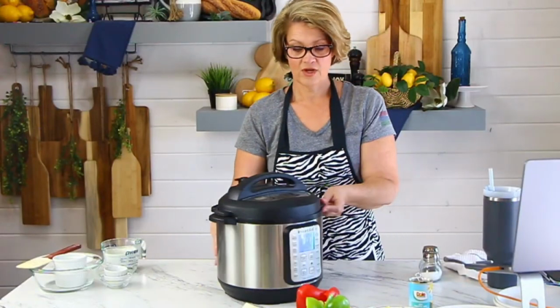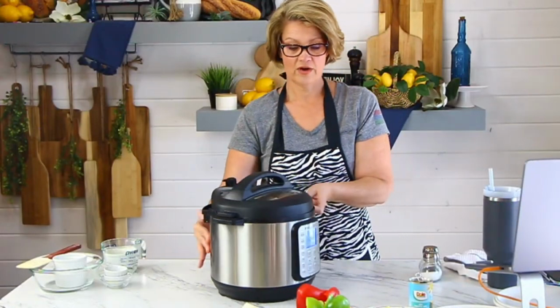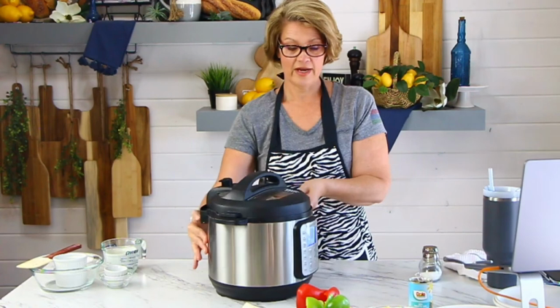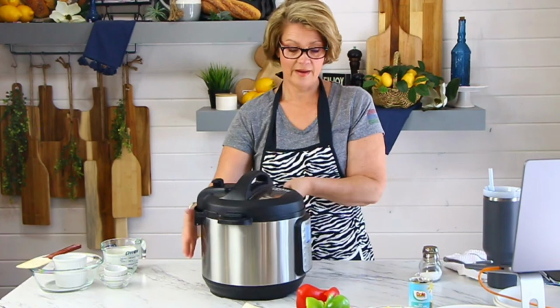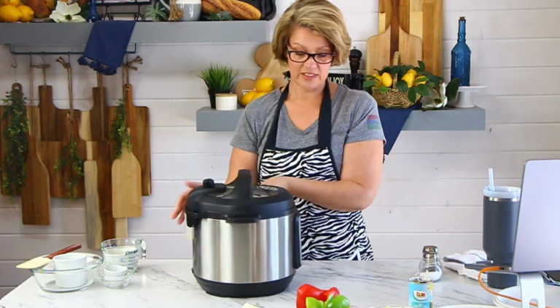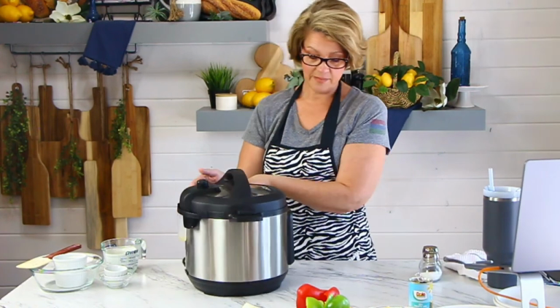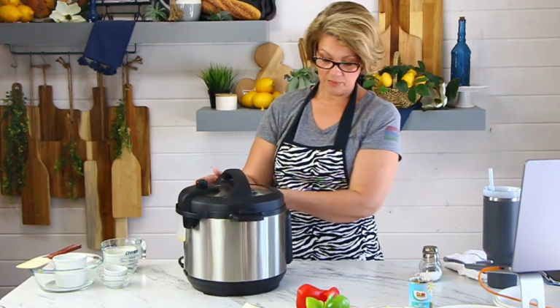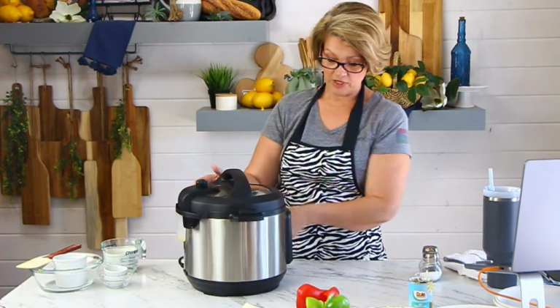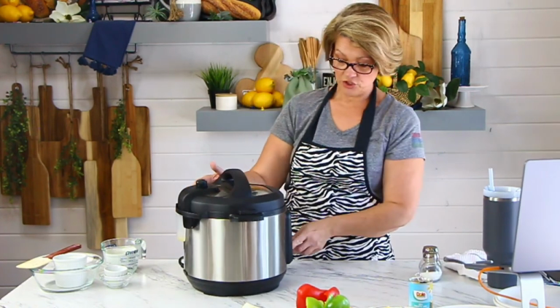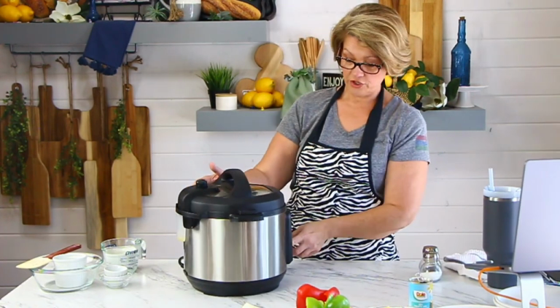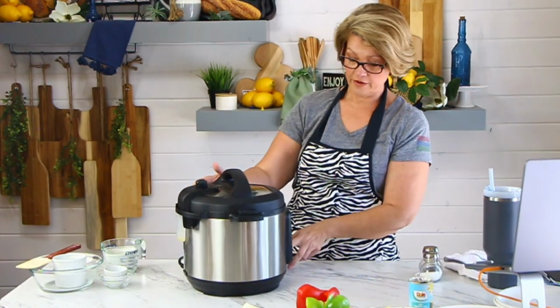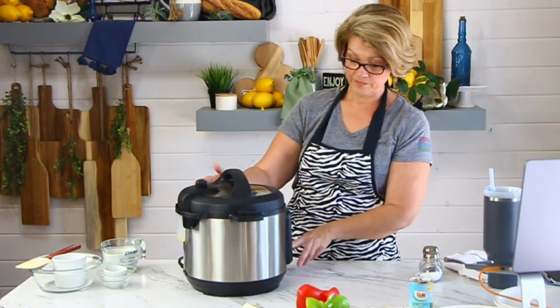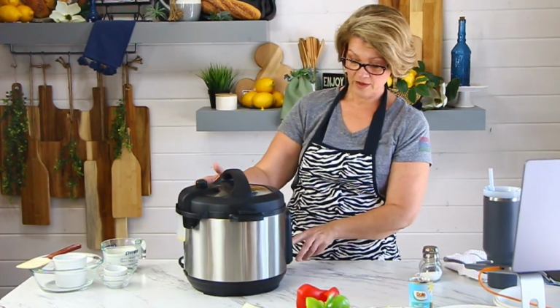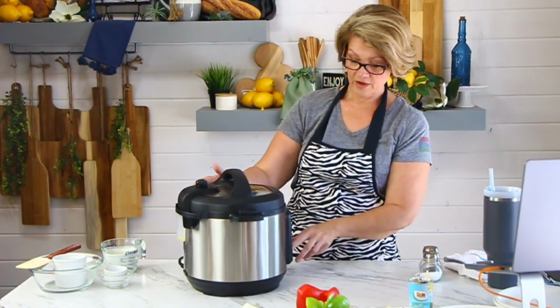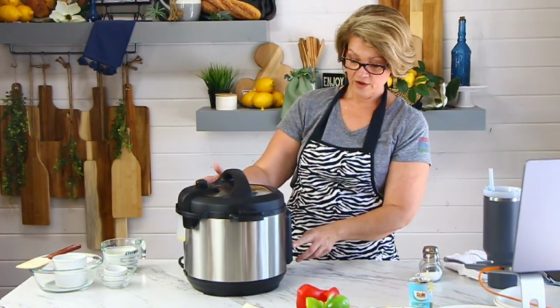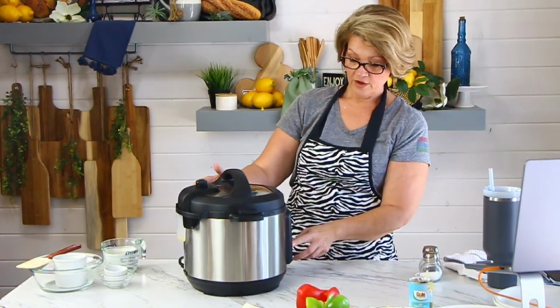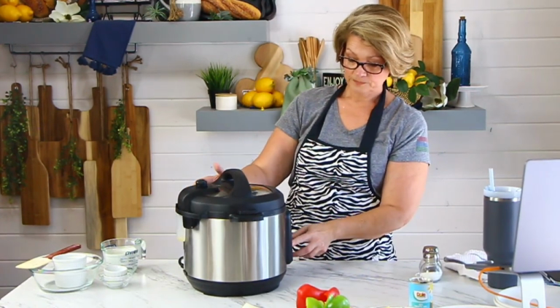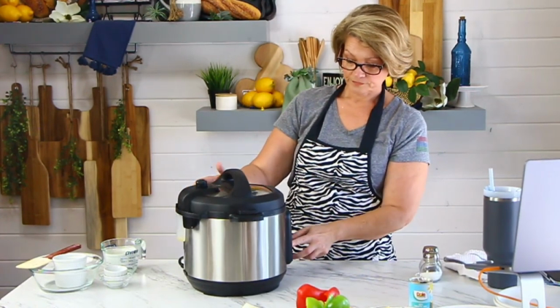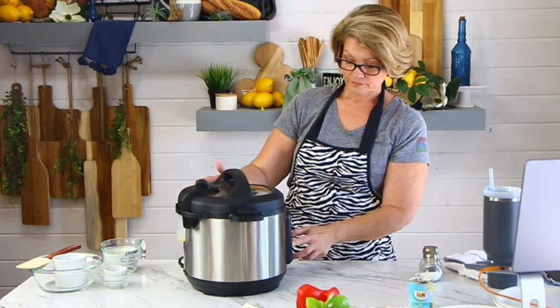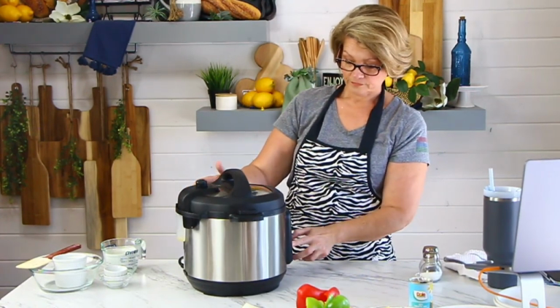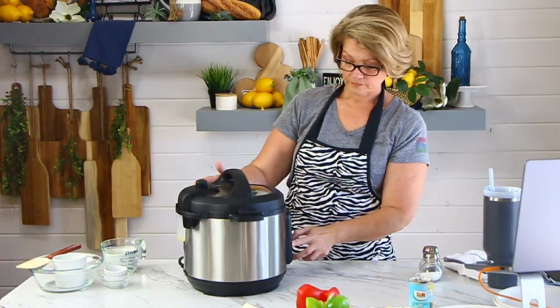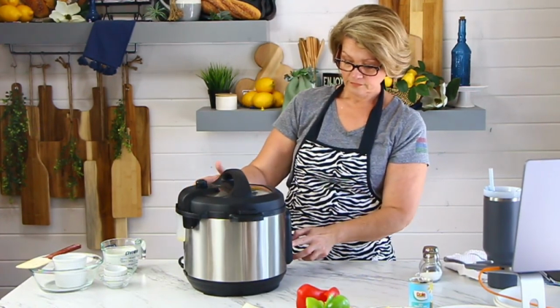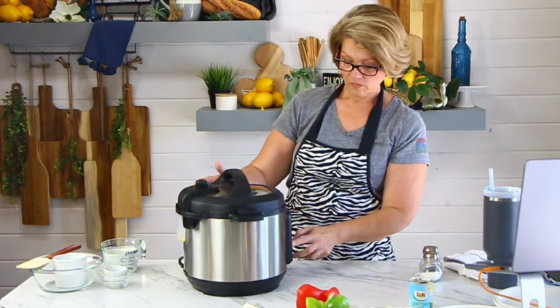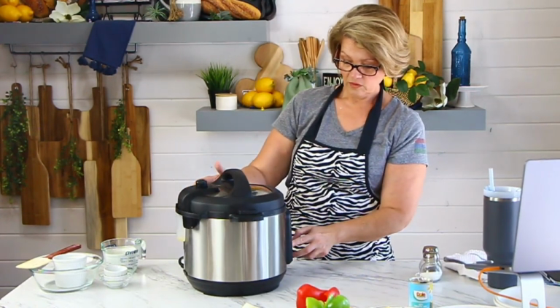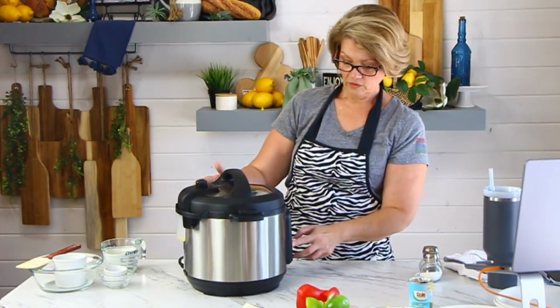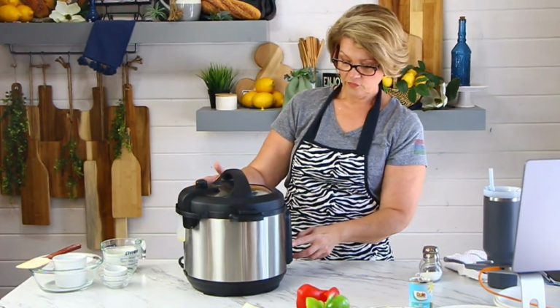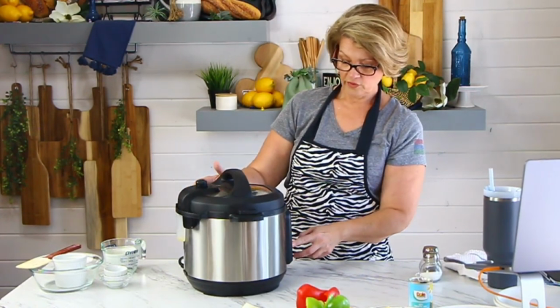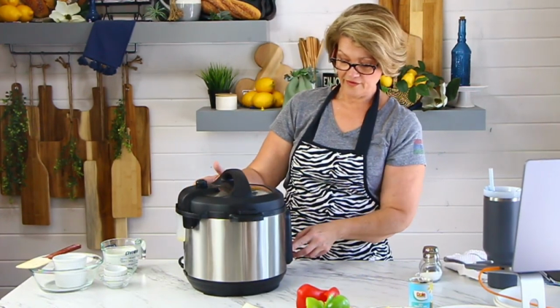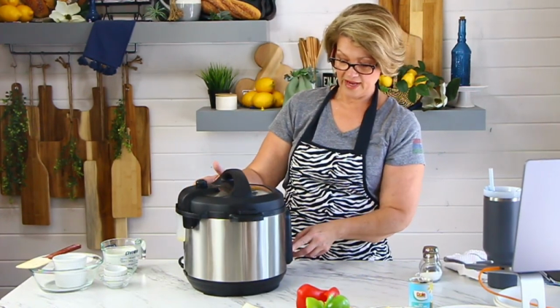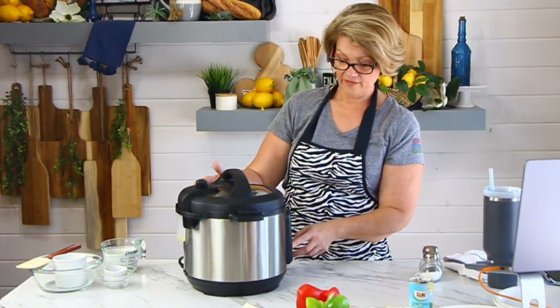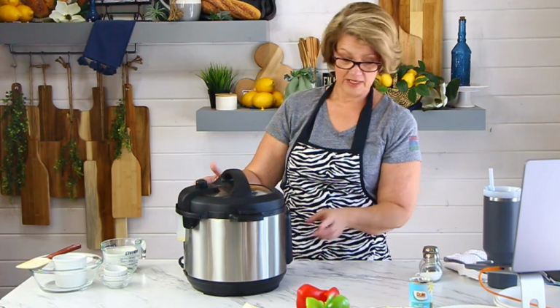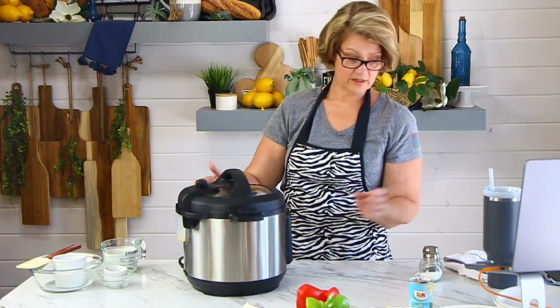I'm going to set my pressure cooker for five minutes.